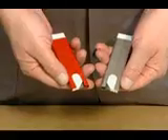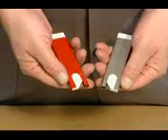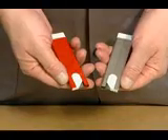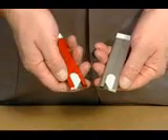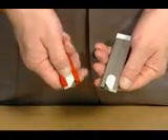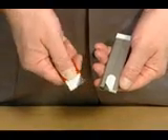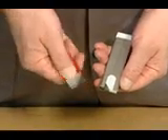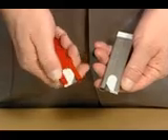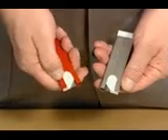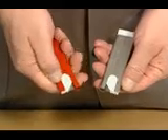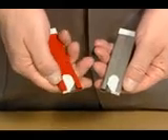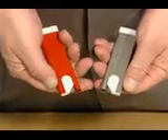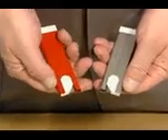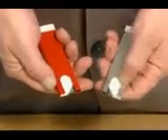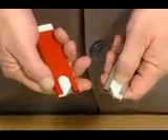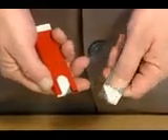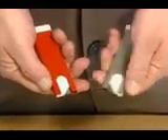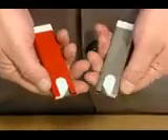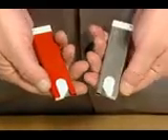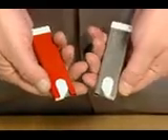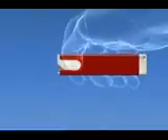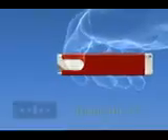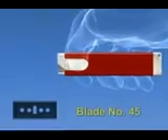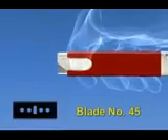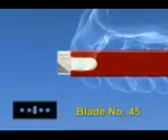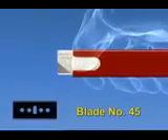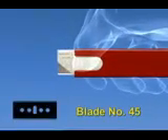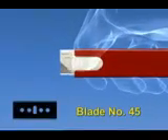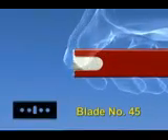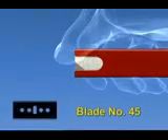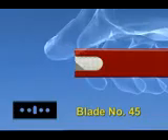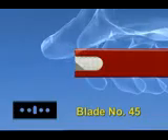This cutter is also available with a stainless steel casing and blade, fitted with blade number 45.